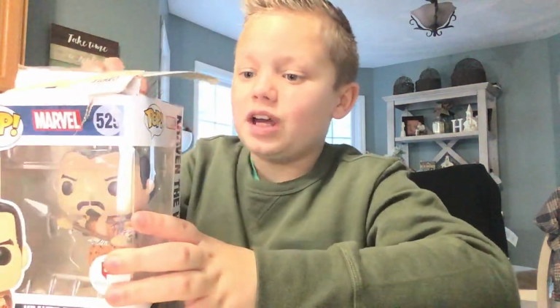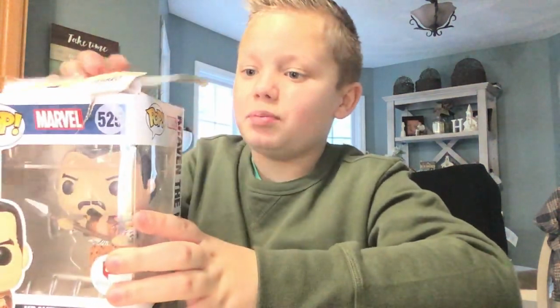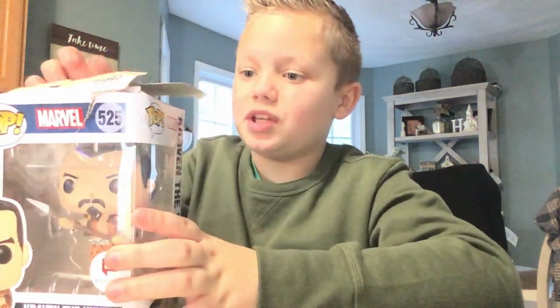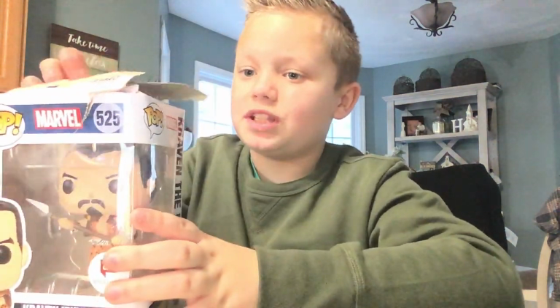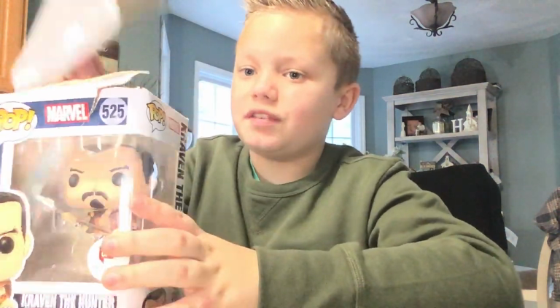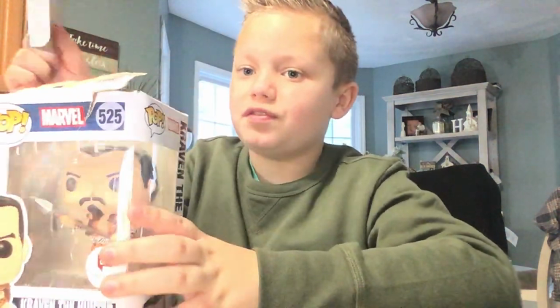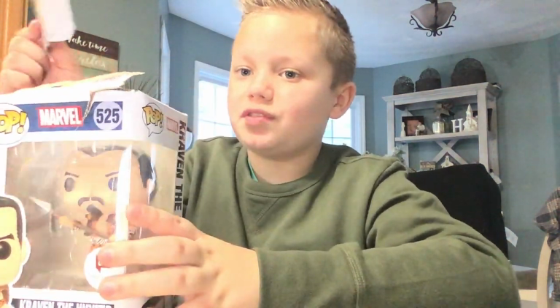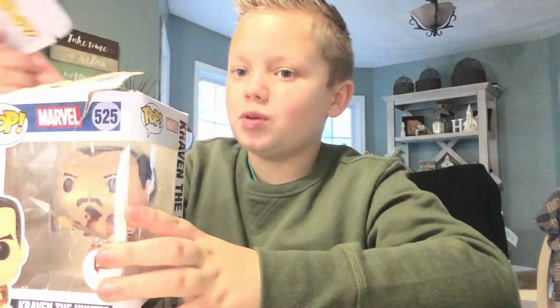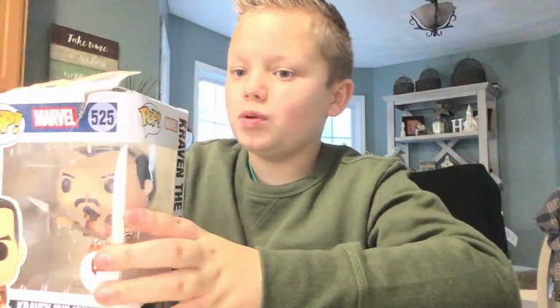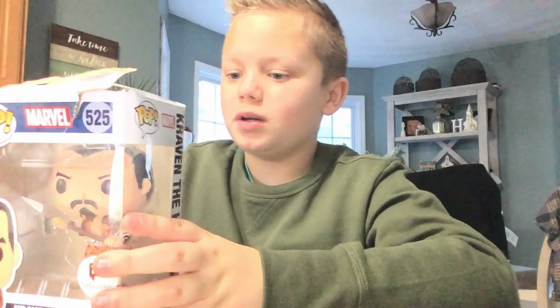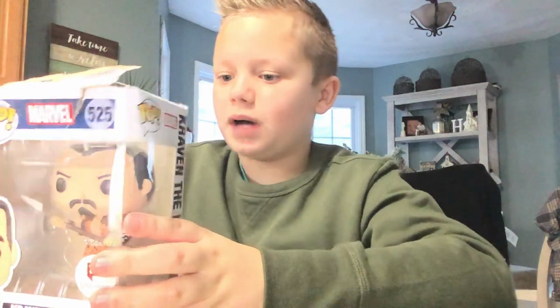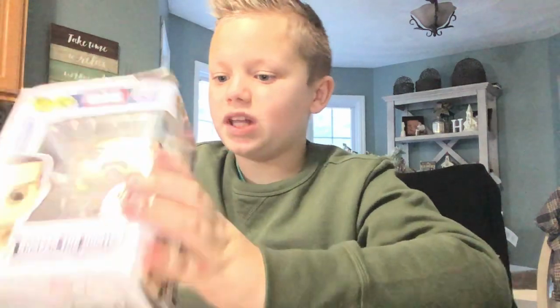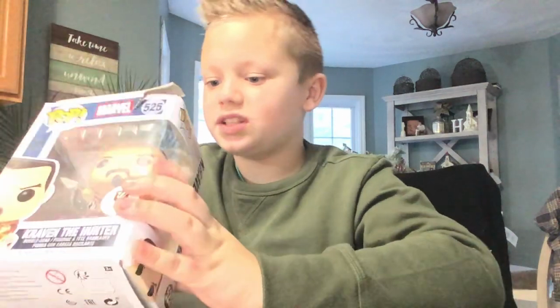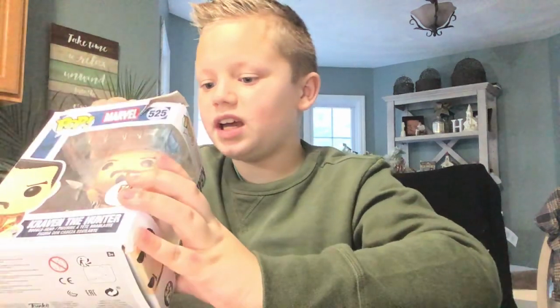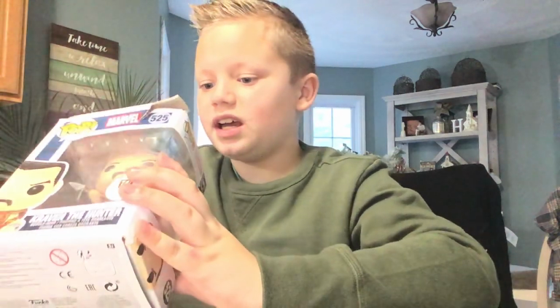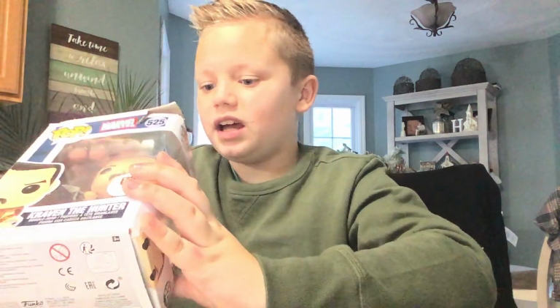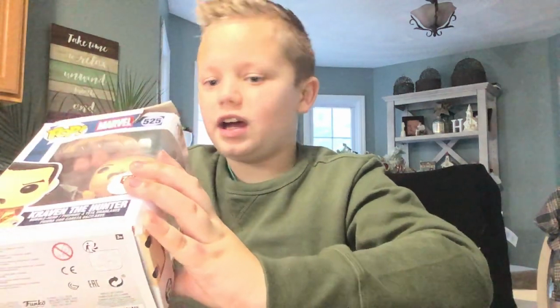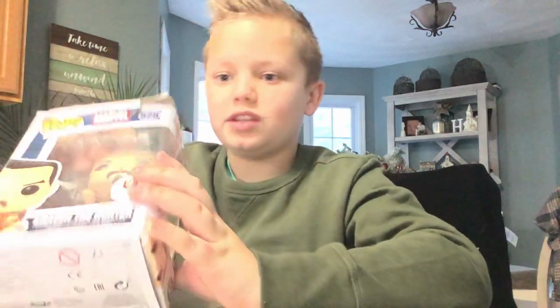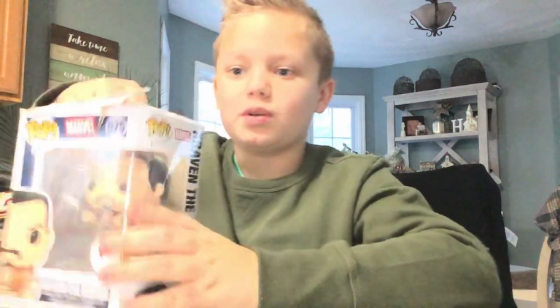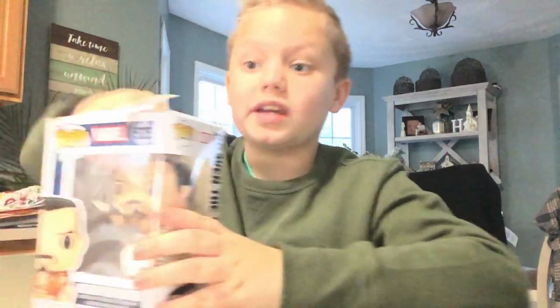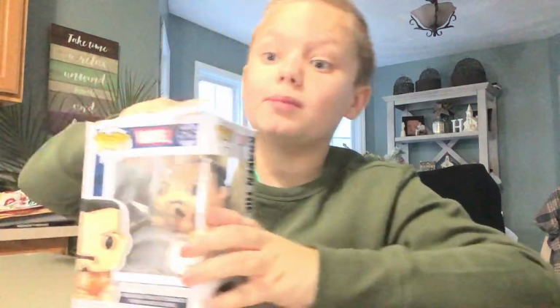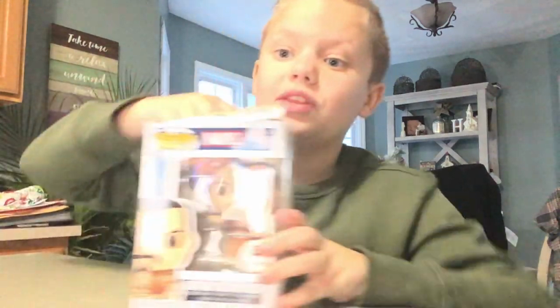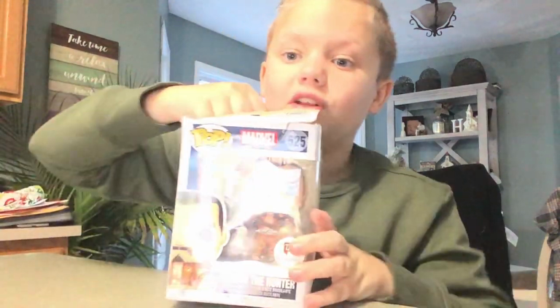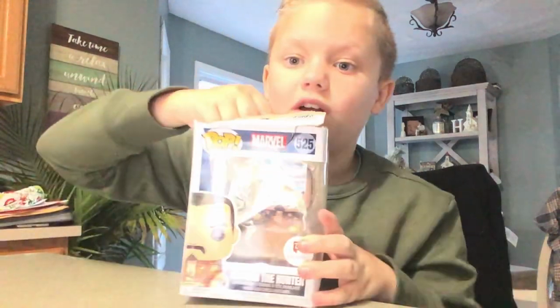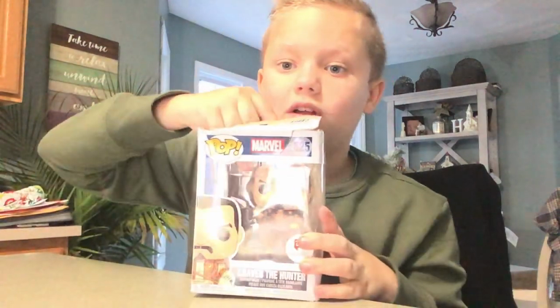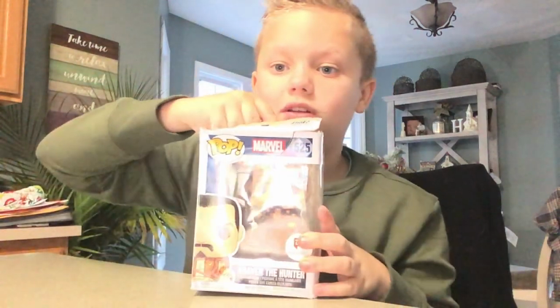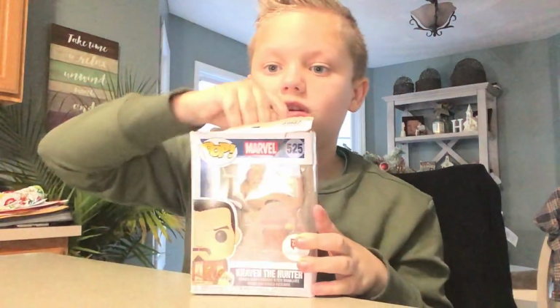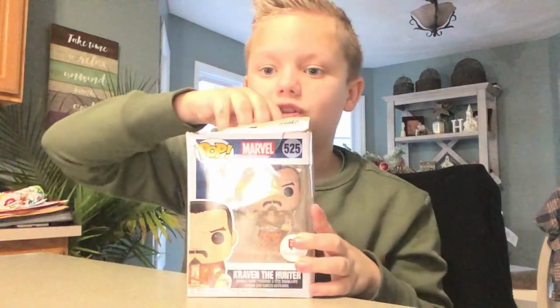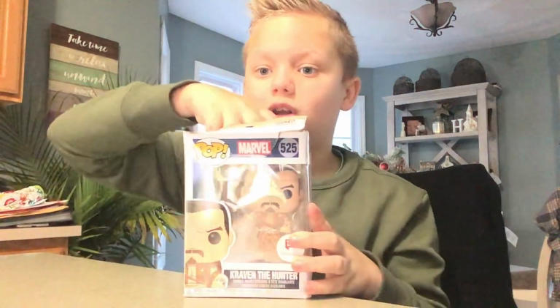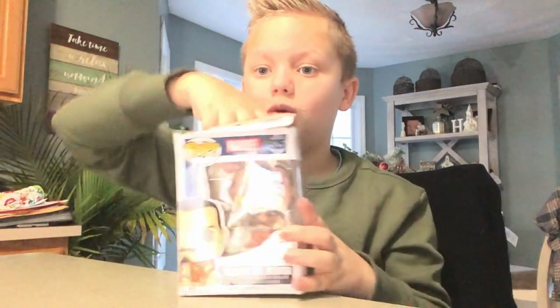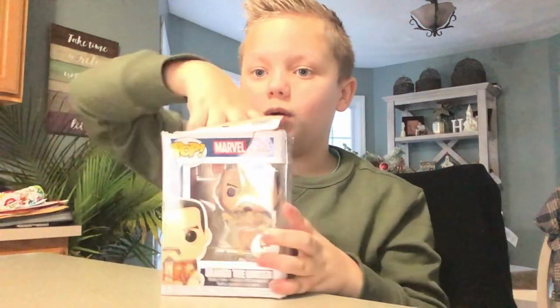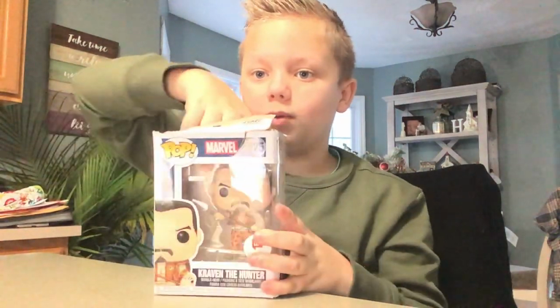If you want to buy this, you can get them at your local Walmart.